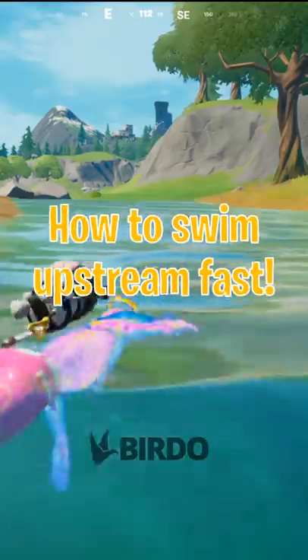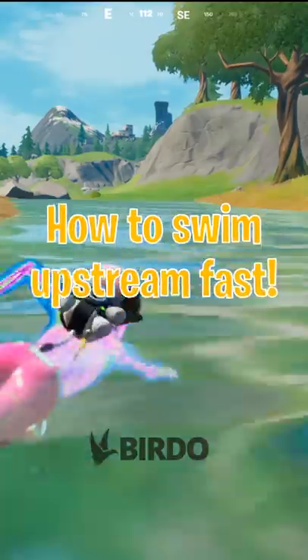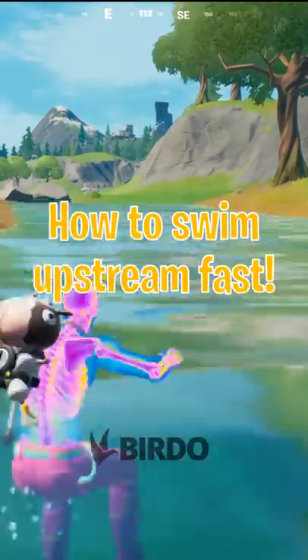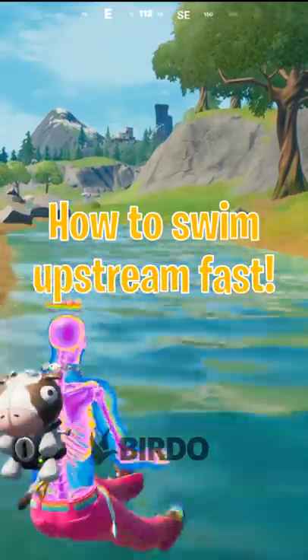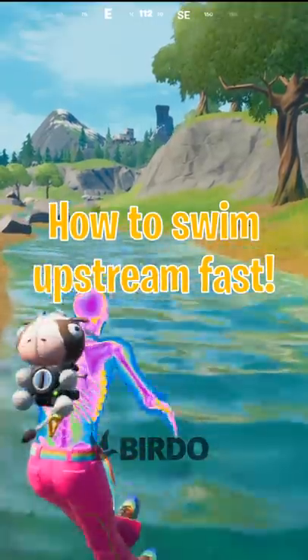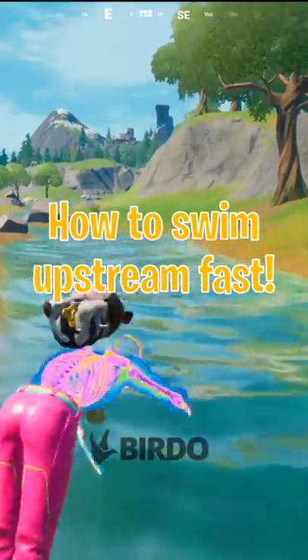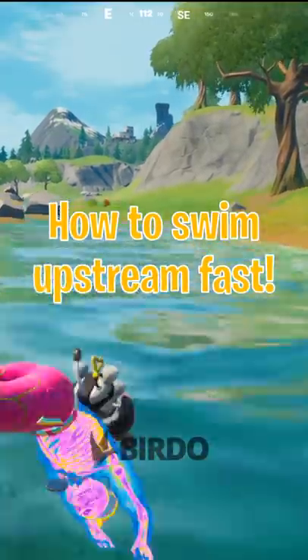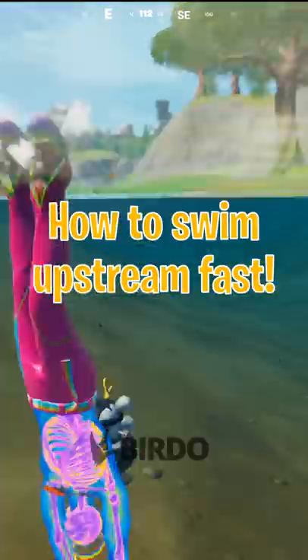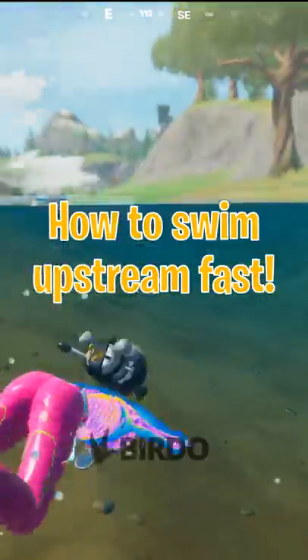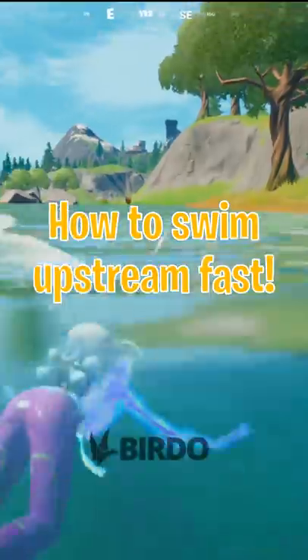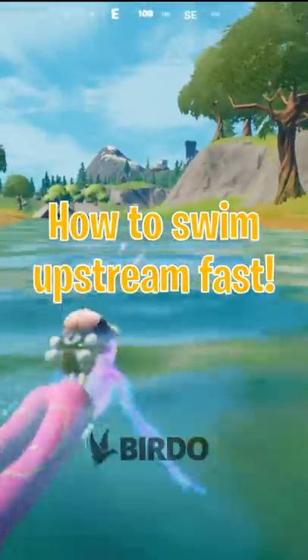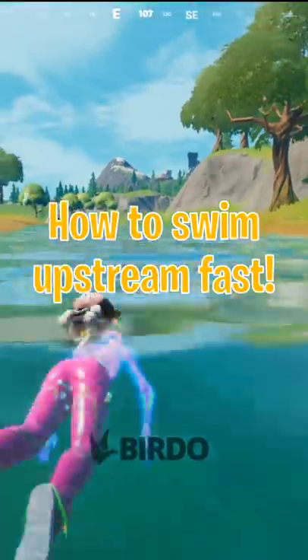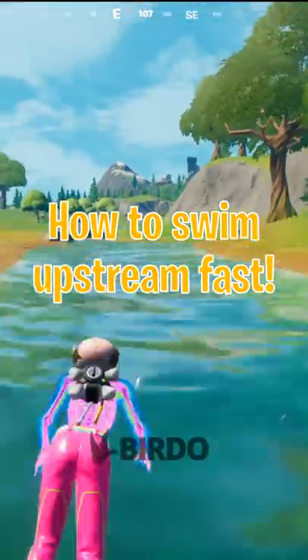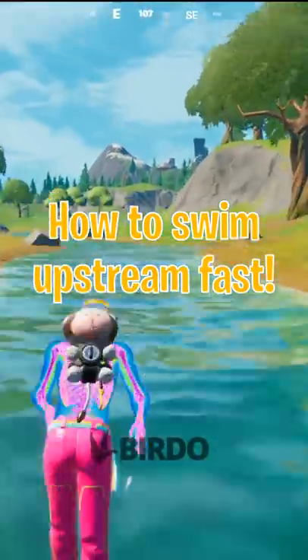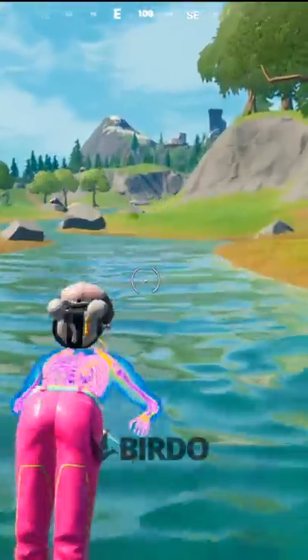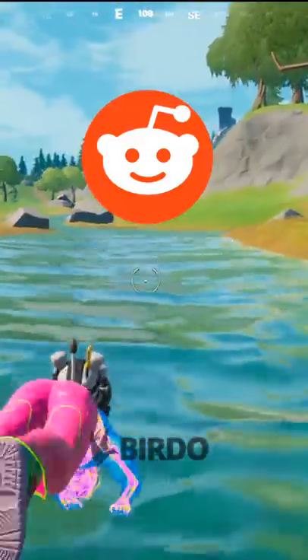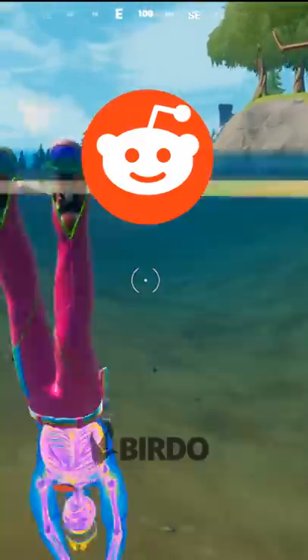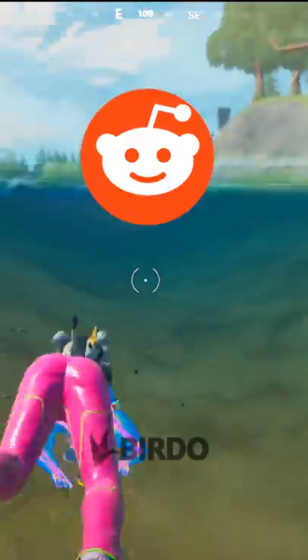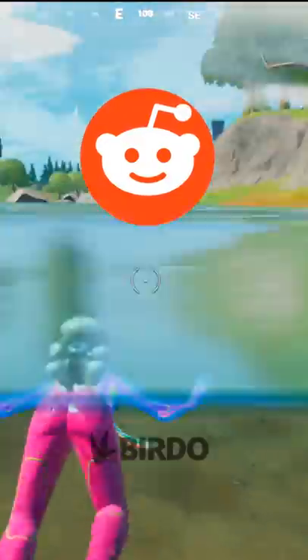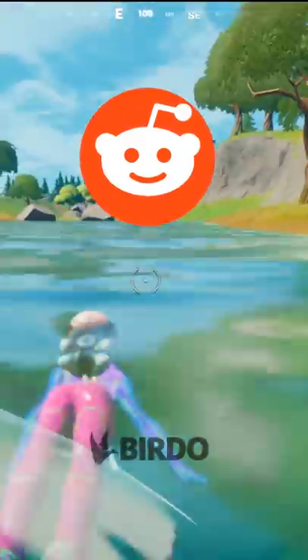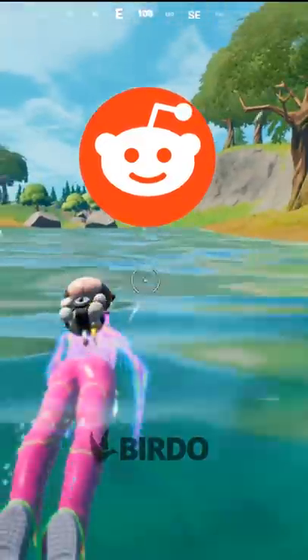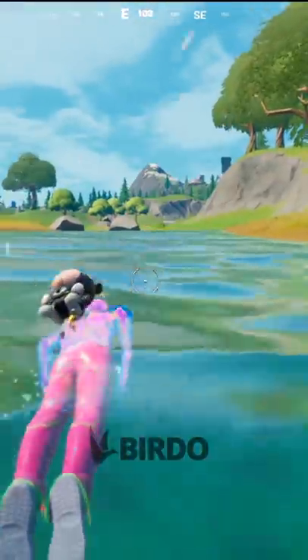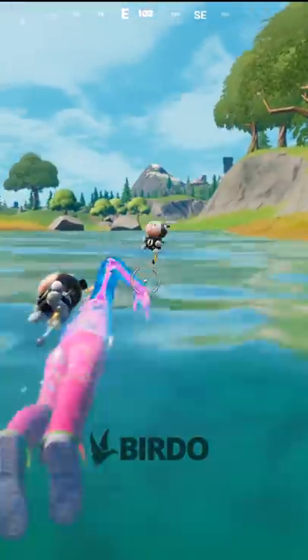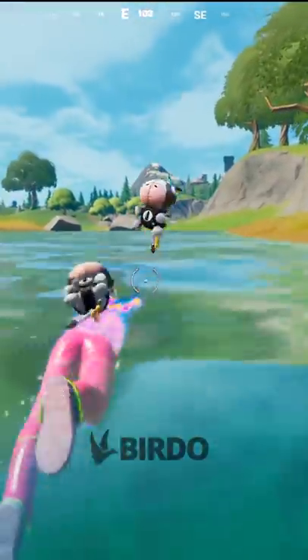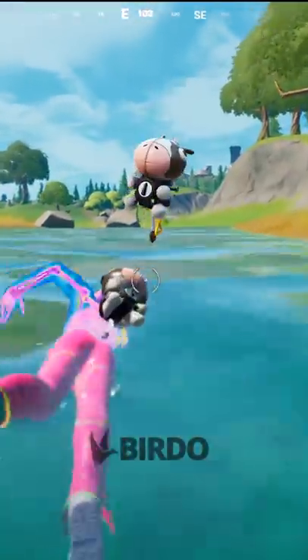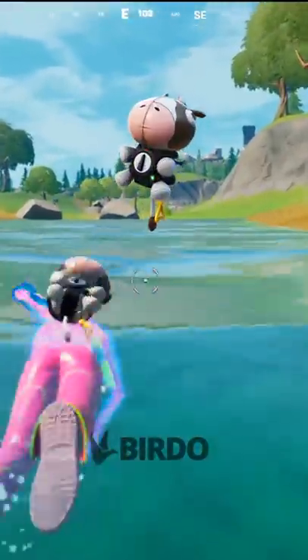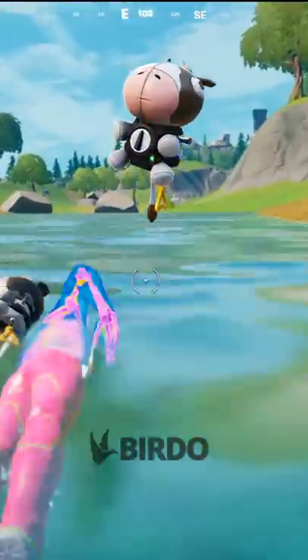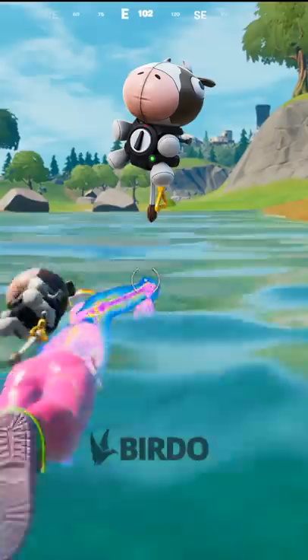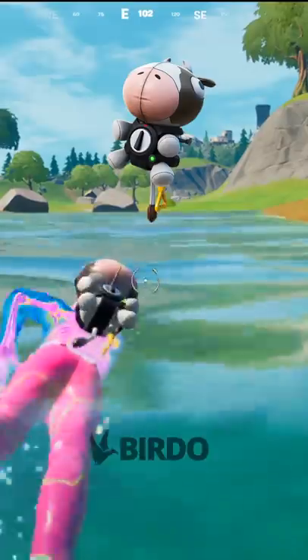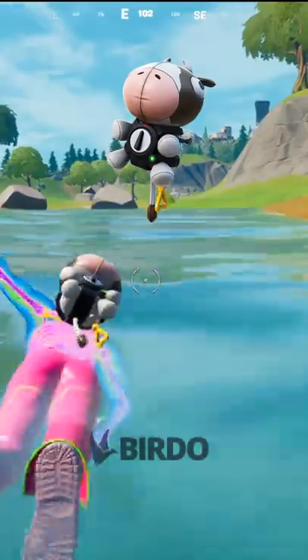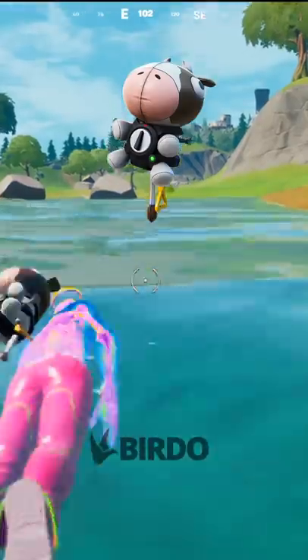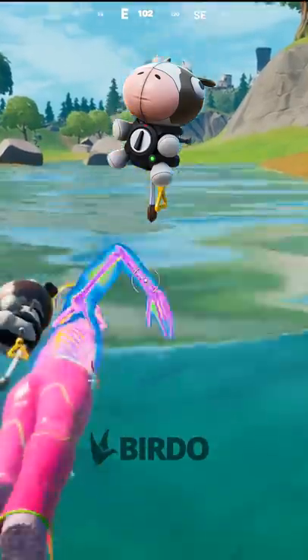Normally it's pretty tough to swim upstream, but I saw this trick on Reddit that you can go upstream easily with an inflatable. Let's see if that's true.